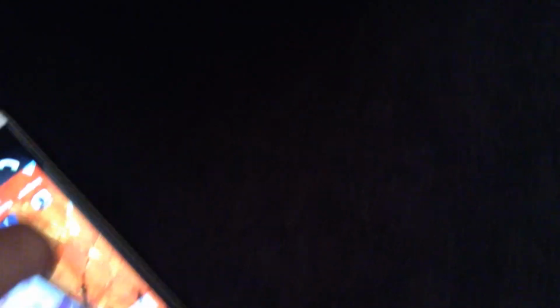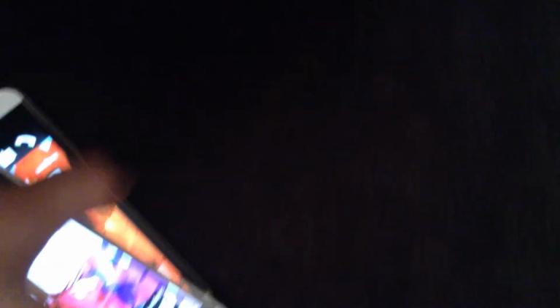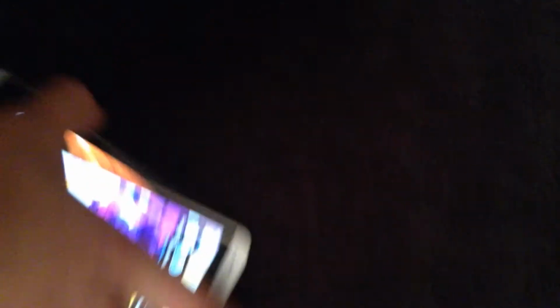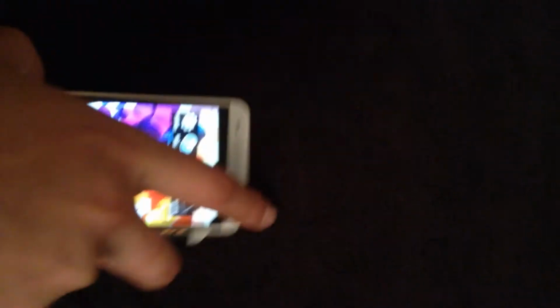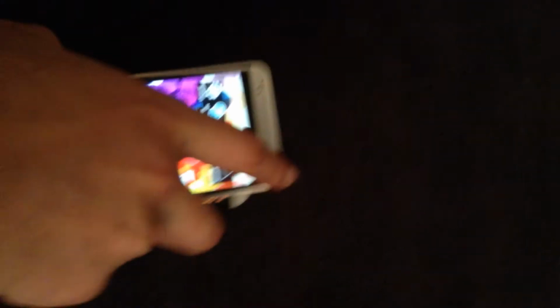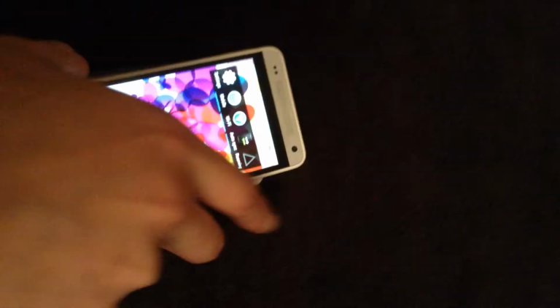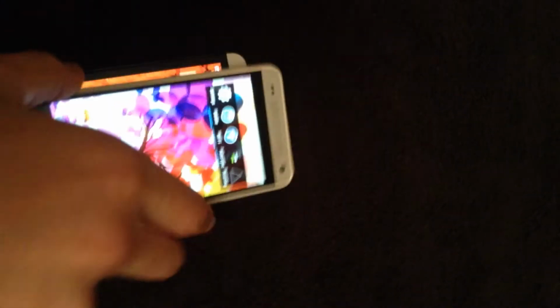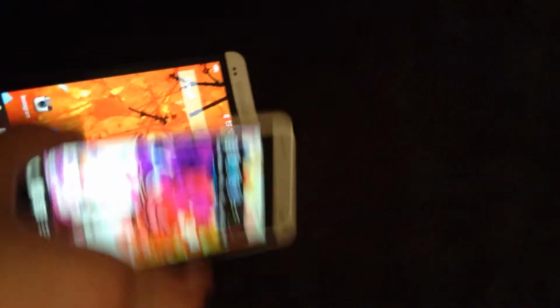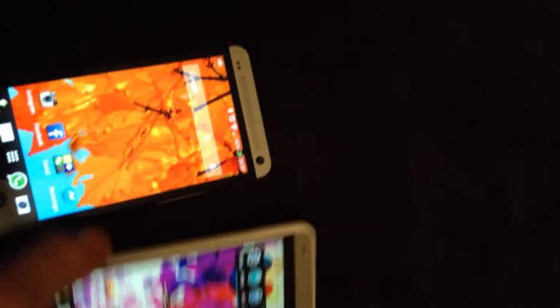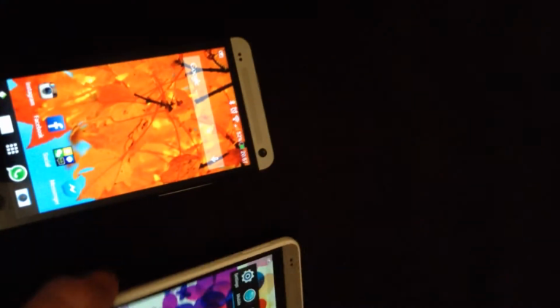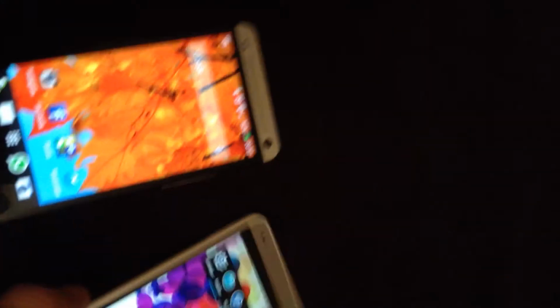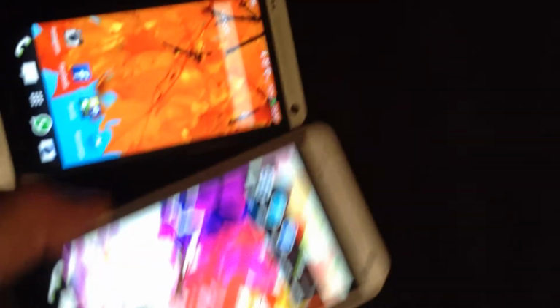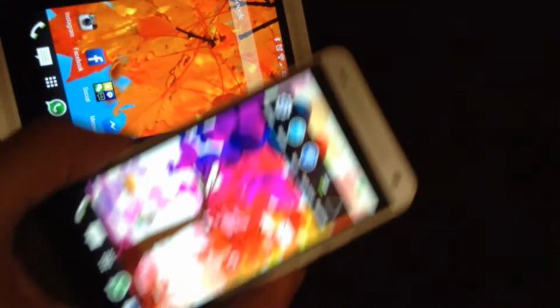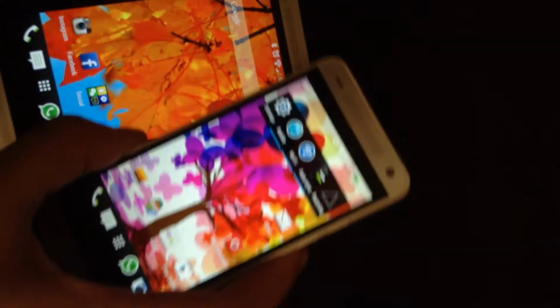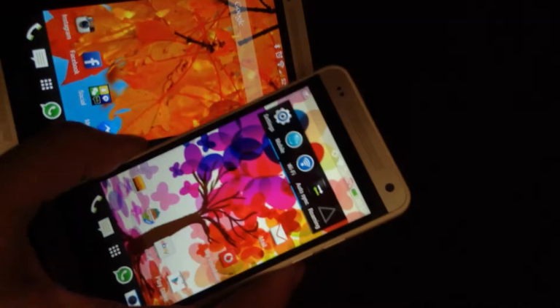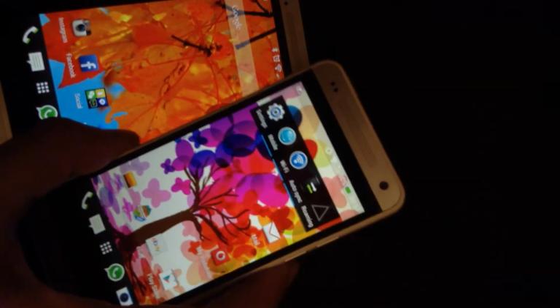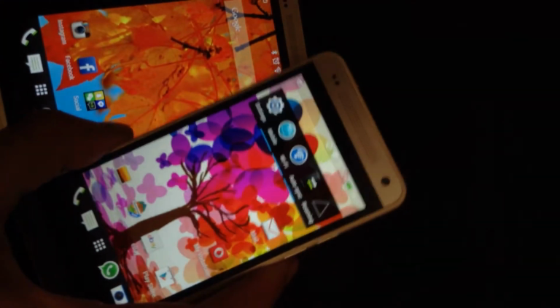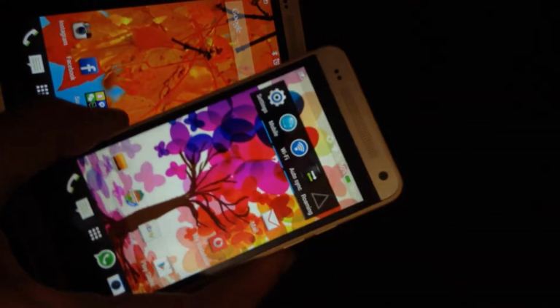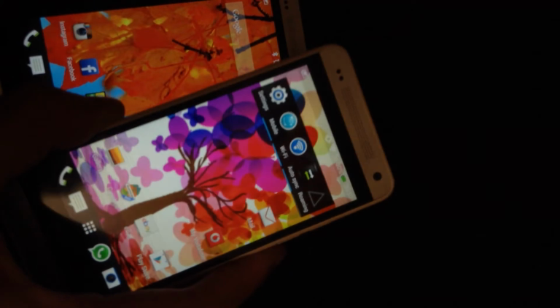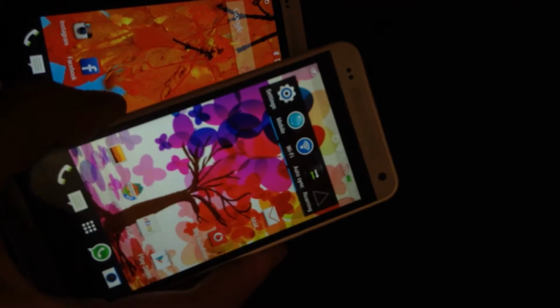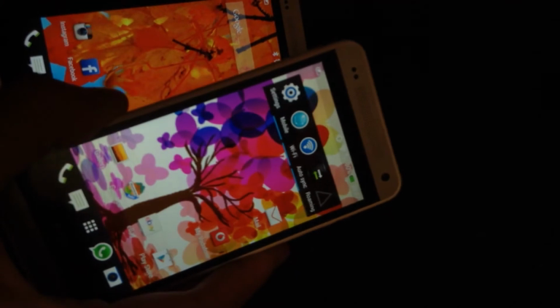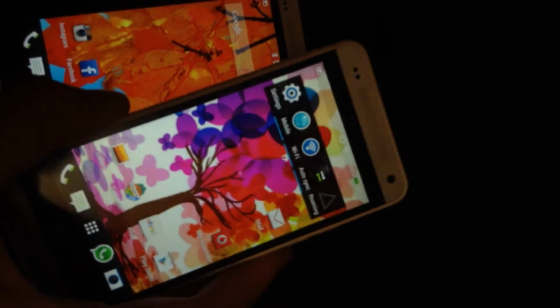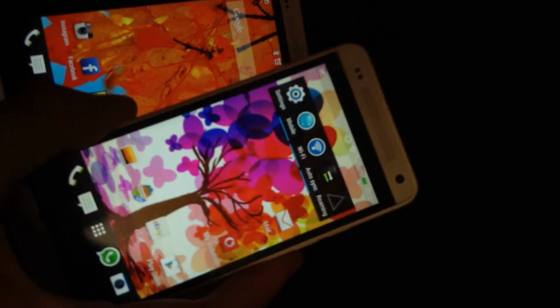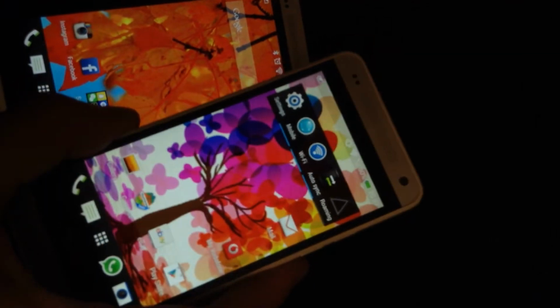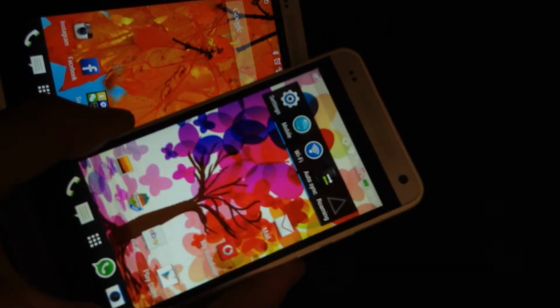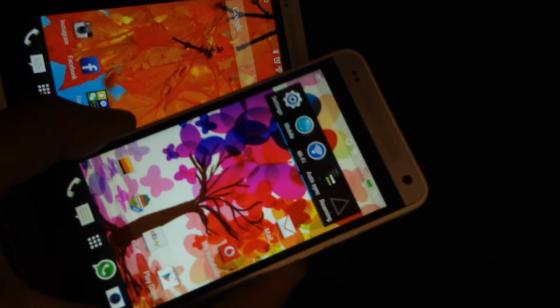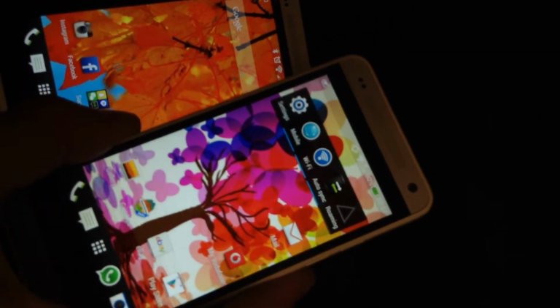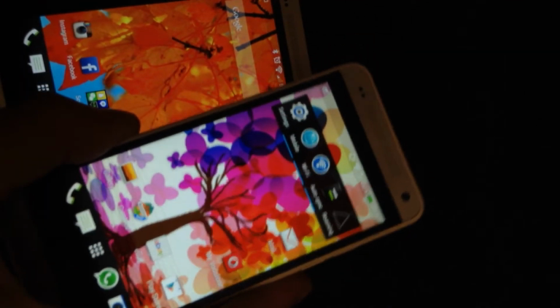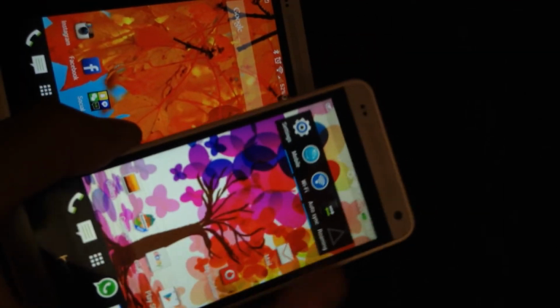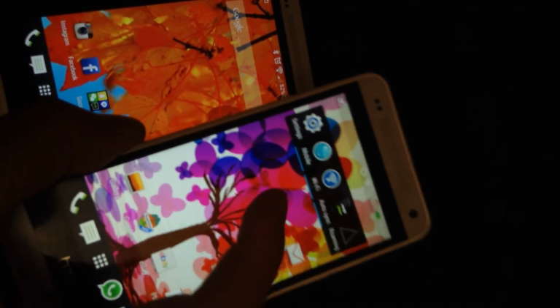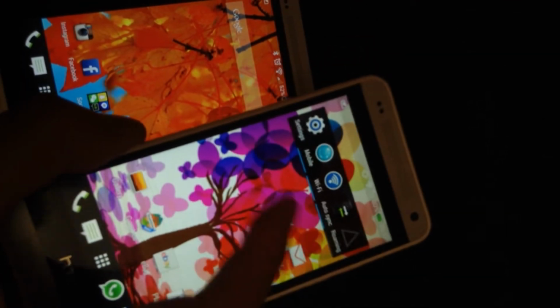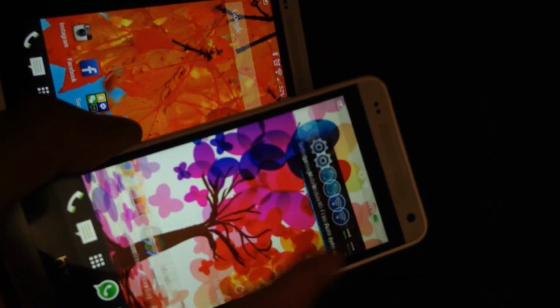Screen quality is pretty much identical — there's not much difference, really good clarity.